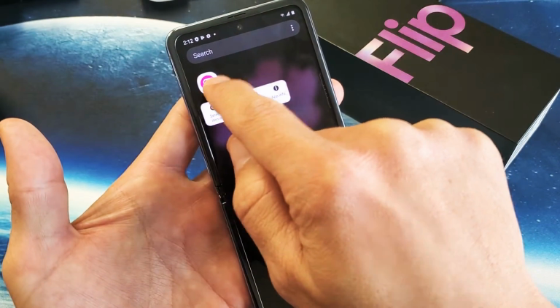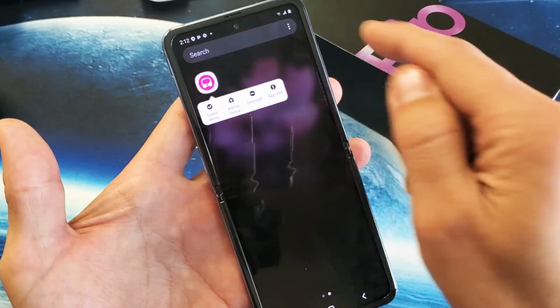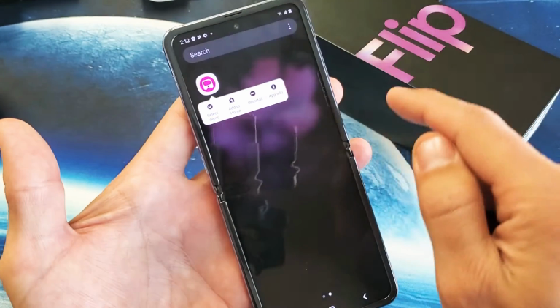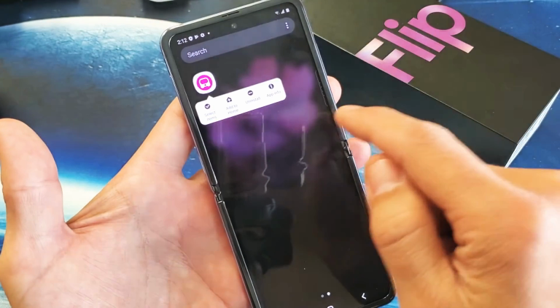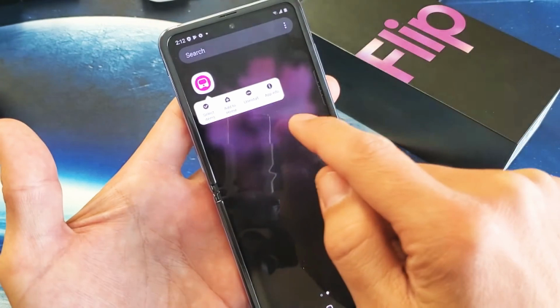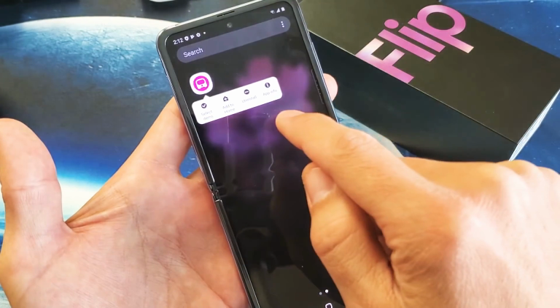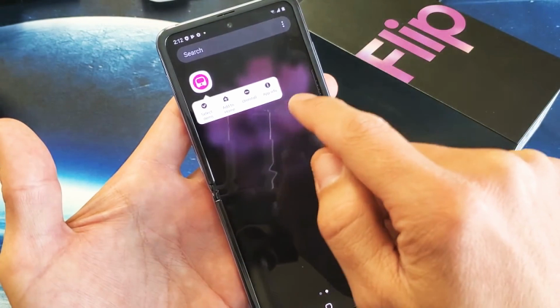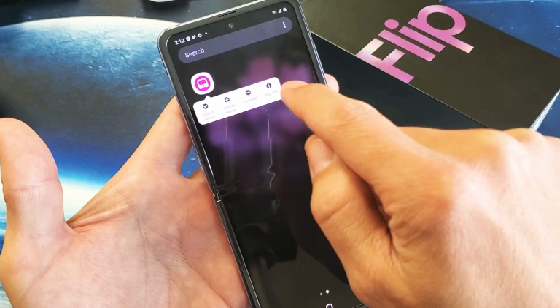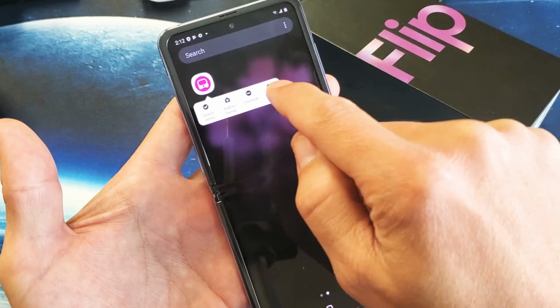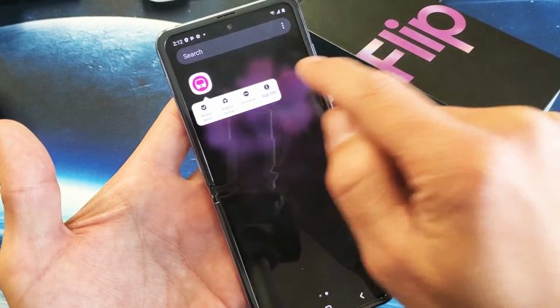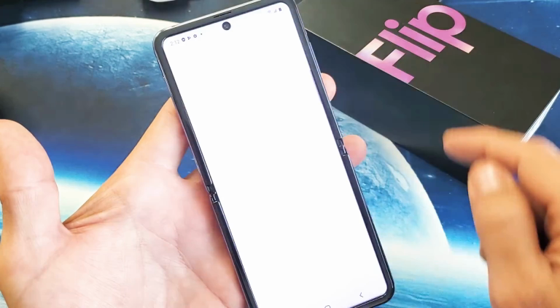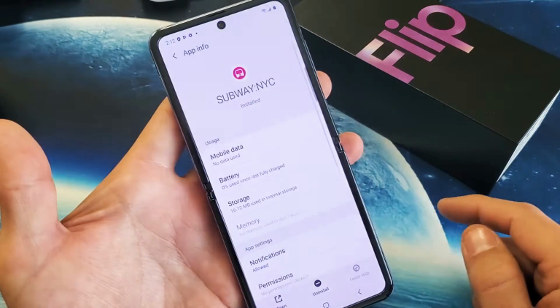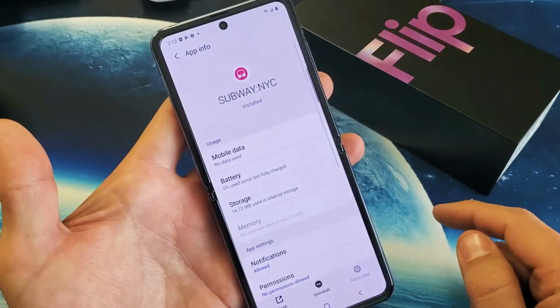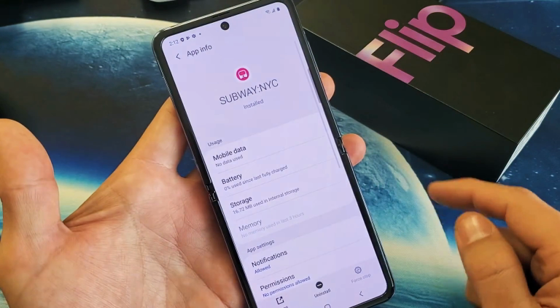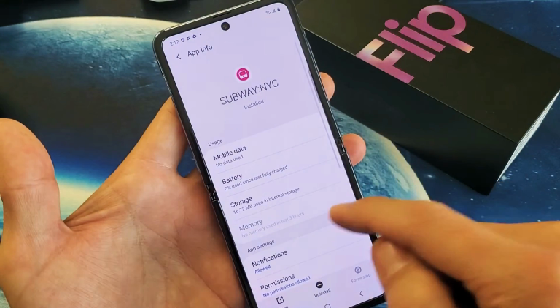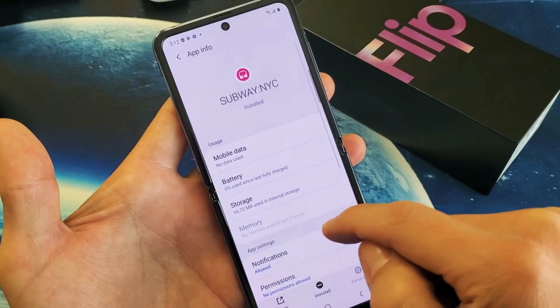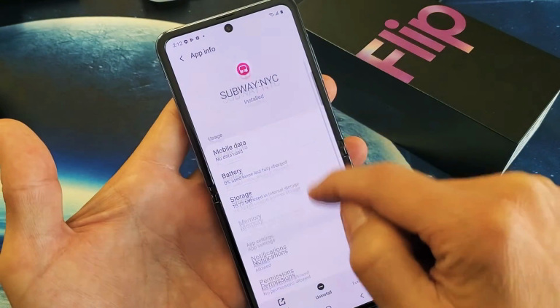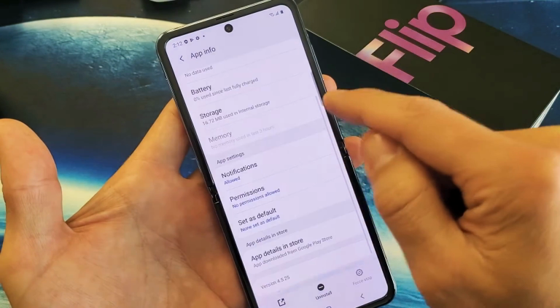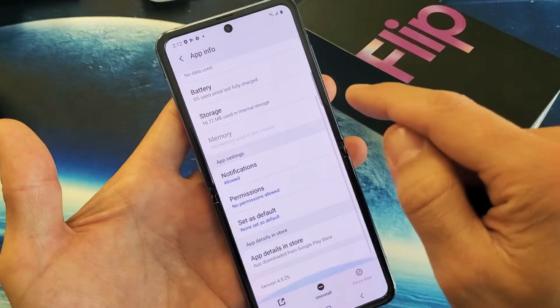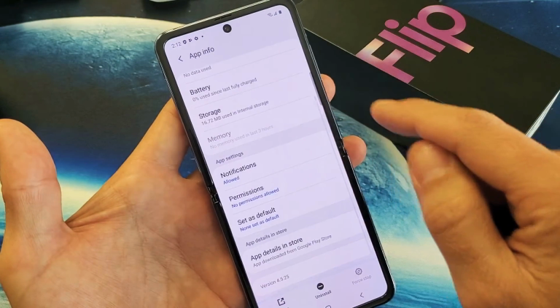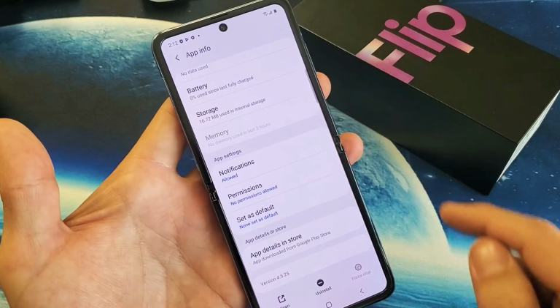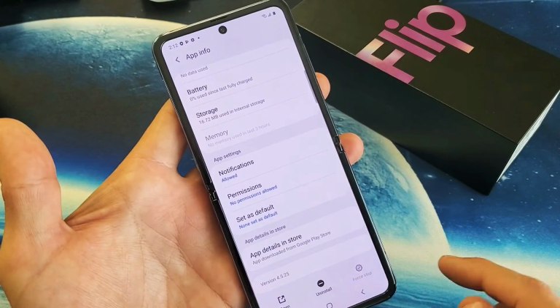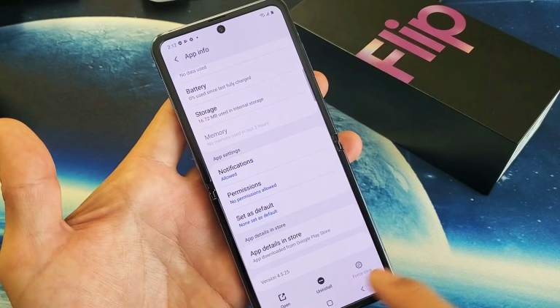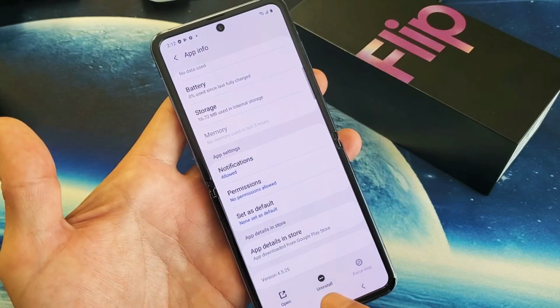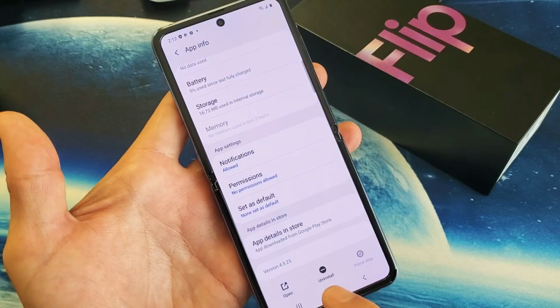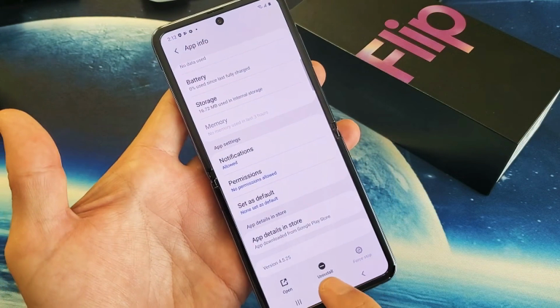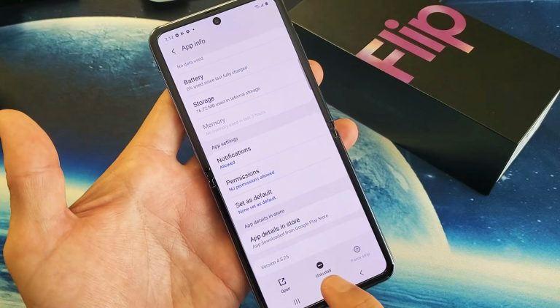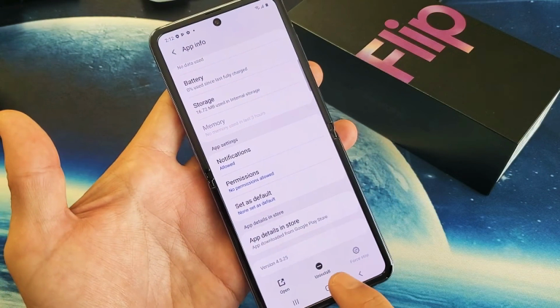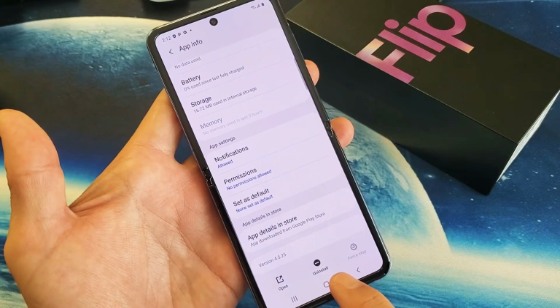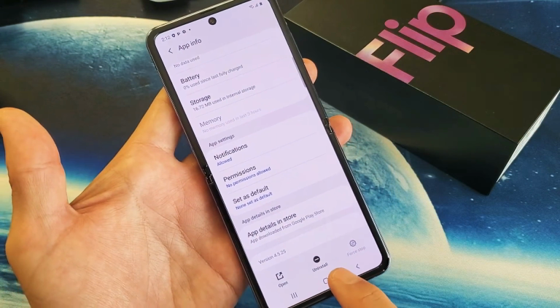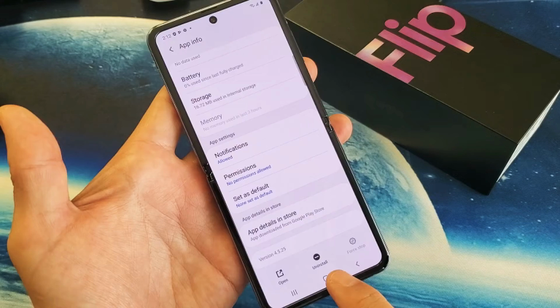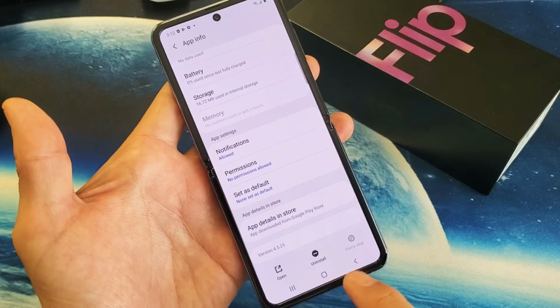Or I can press and hold again, then tap on App Info, and from there I can go all the way down and uninstall from there as well.